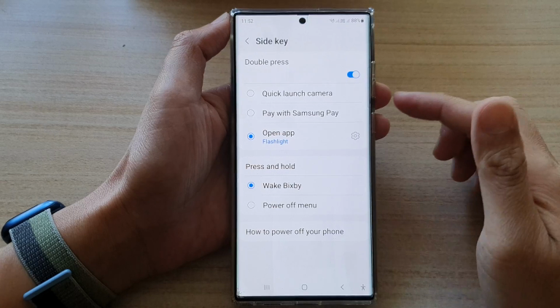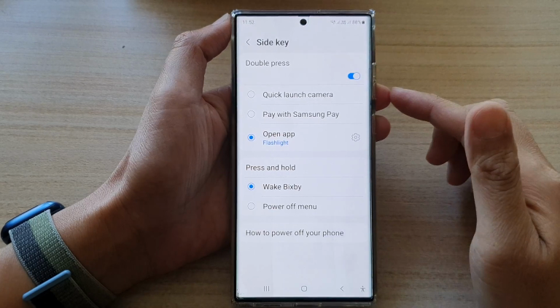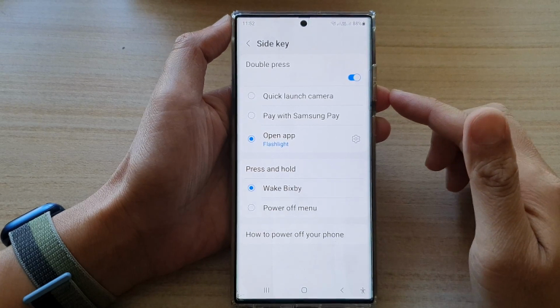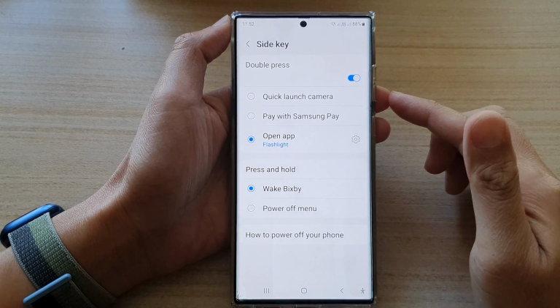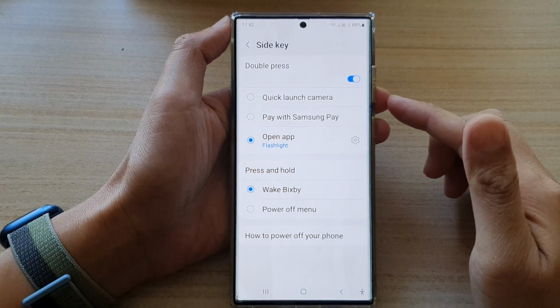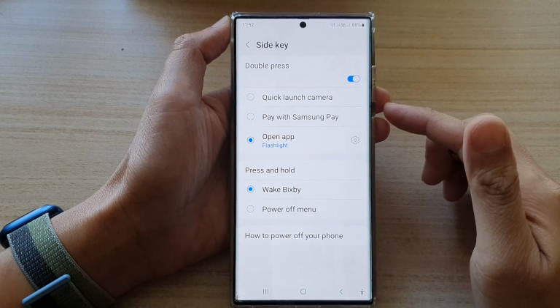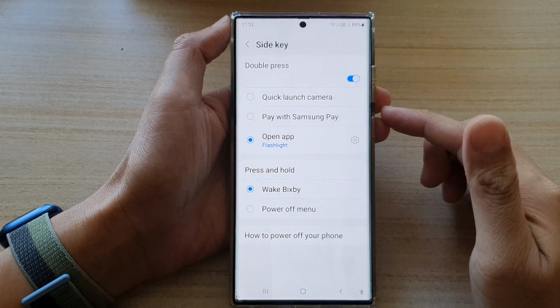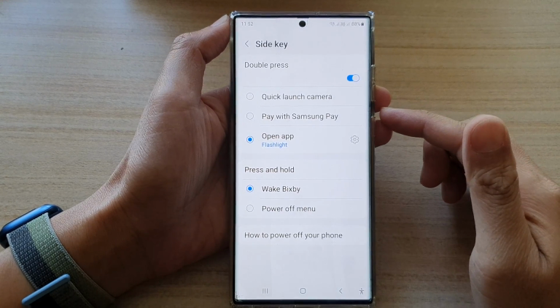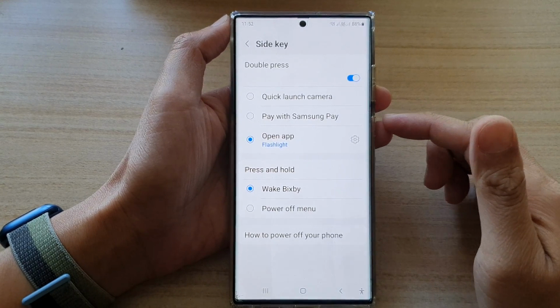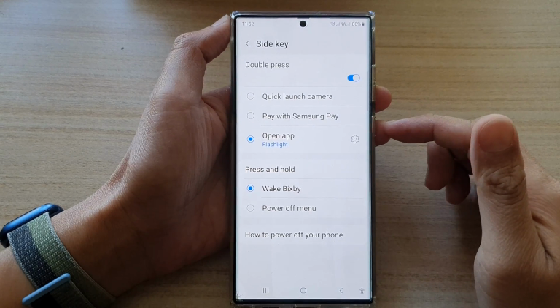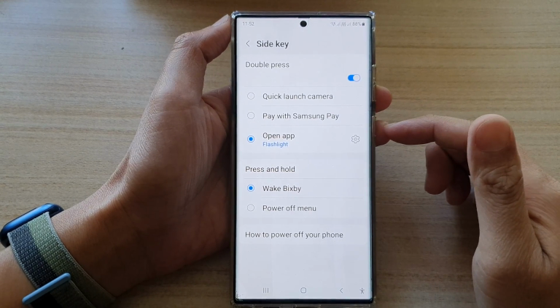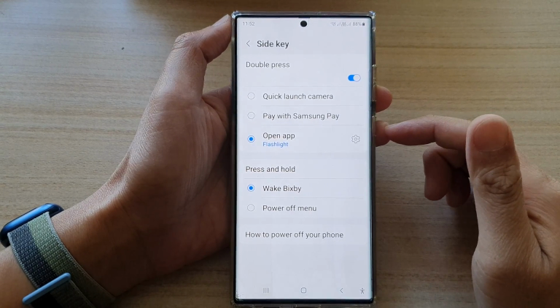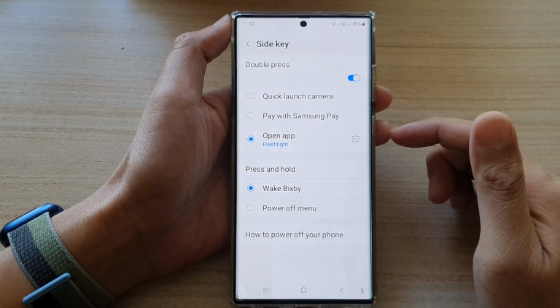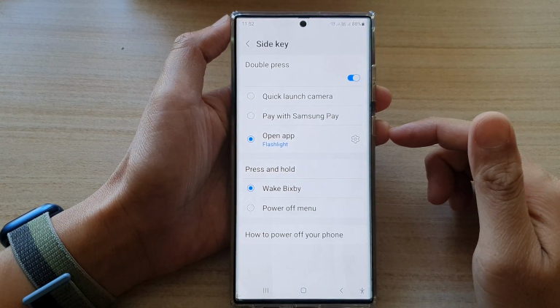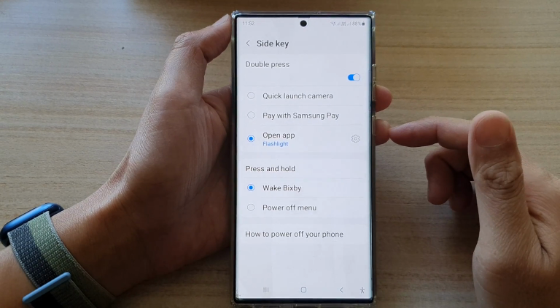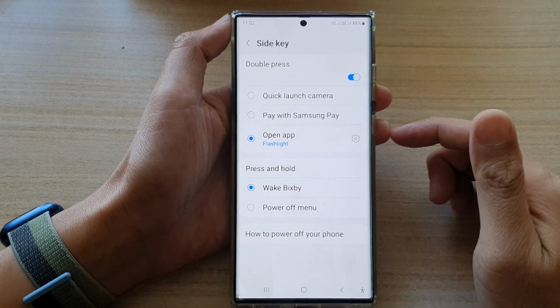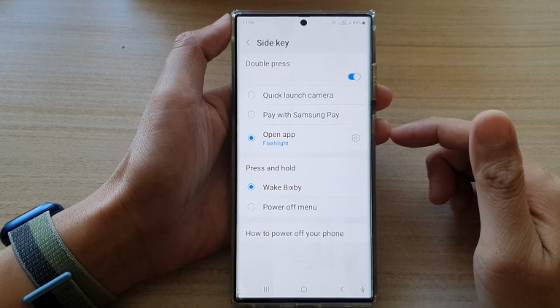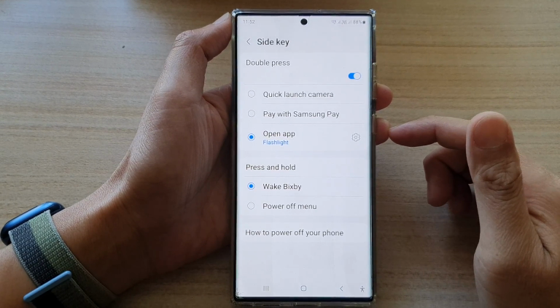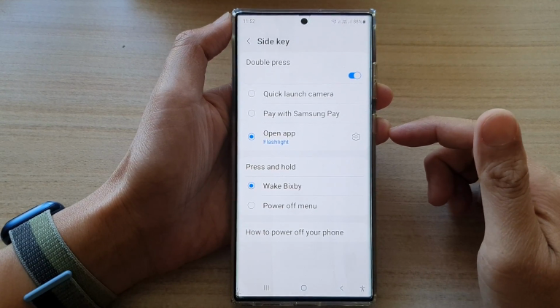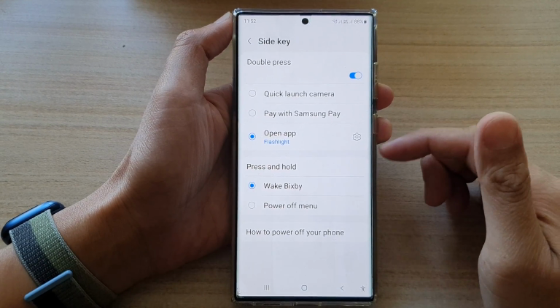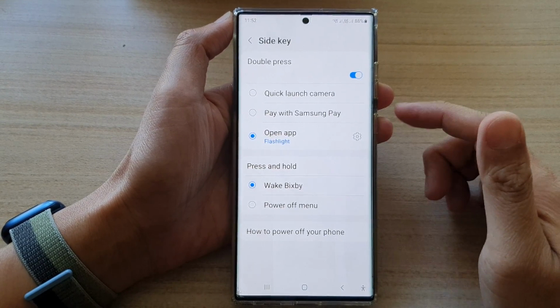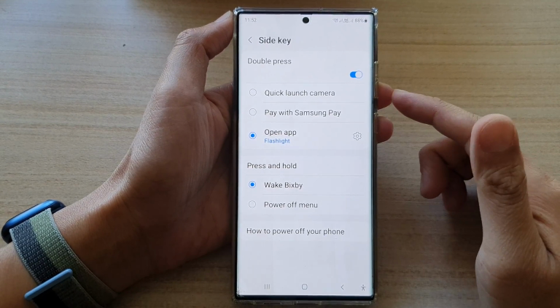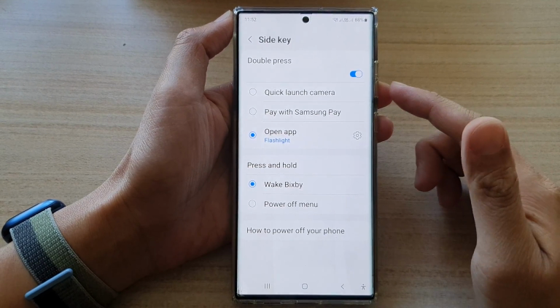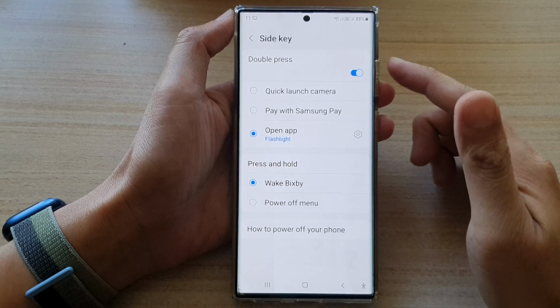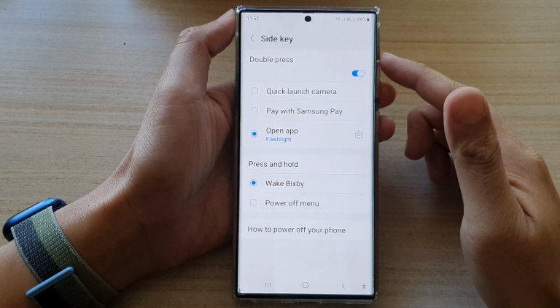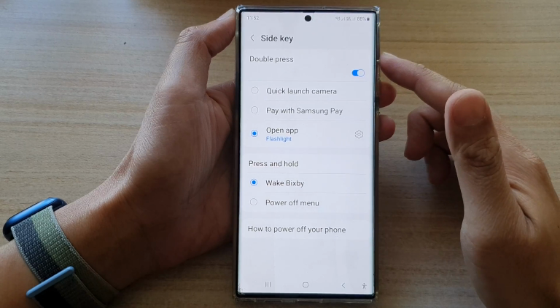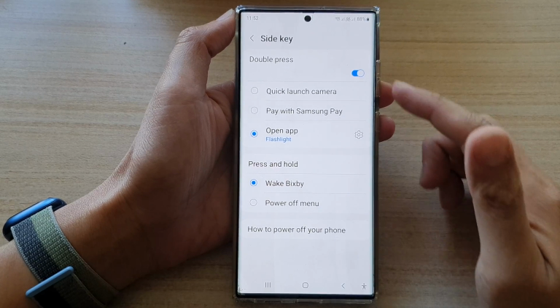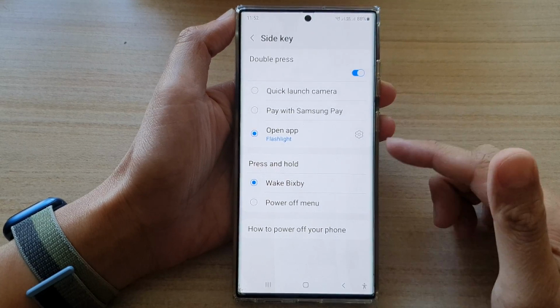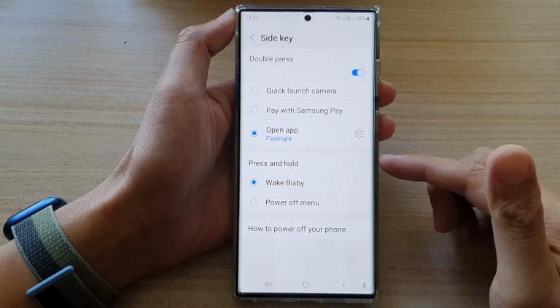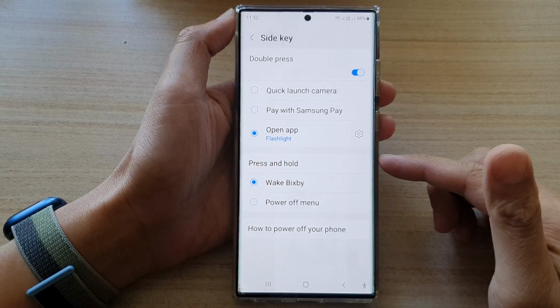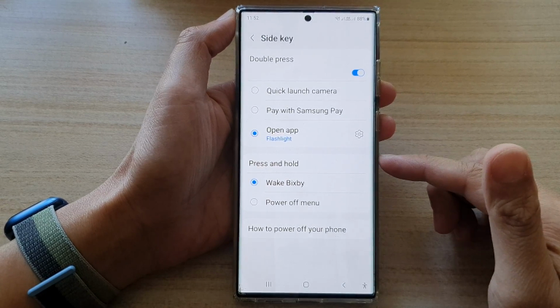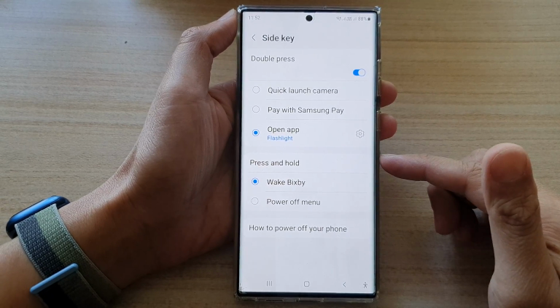Hey guys, in this video we're going to take a look at how you can set the side key press and hold to wake Bixby on the Samsung Galaxy S22 series.